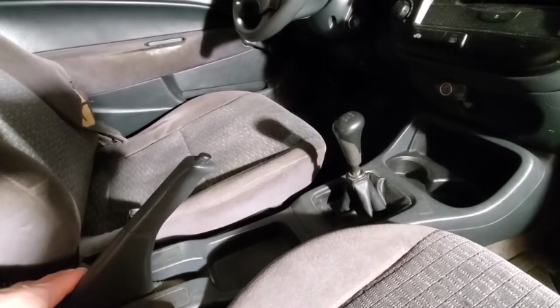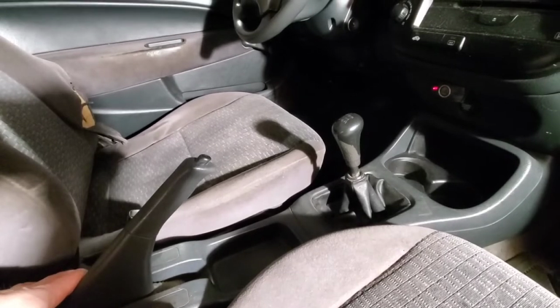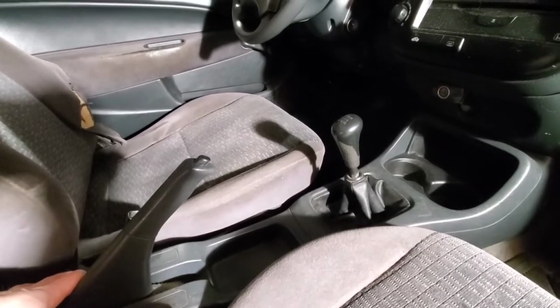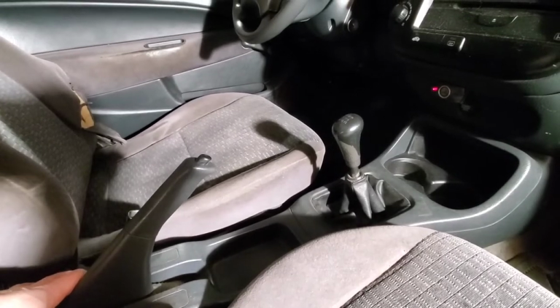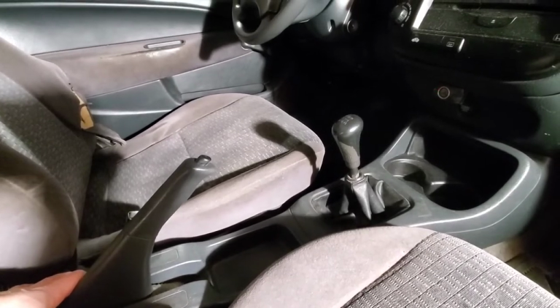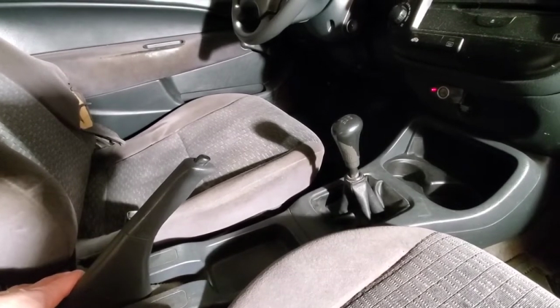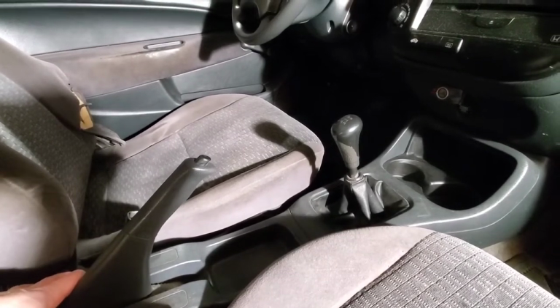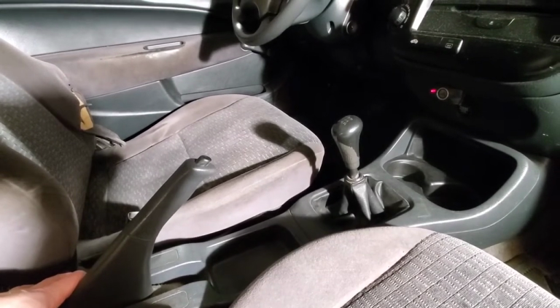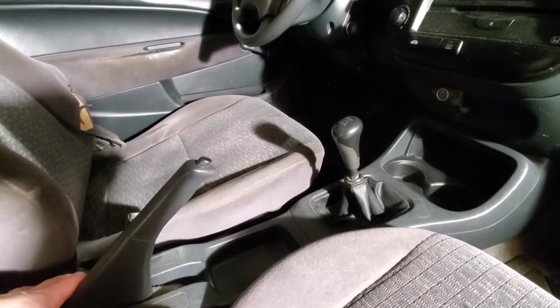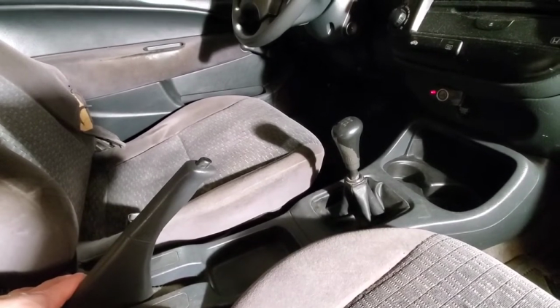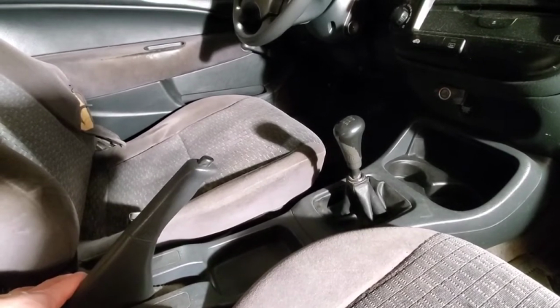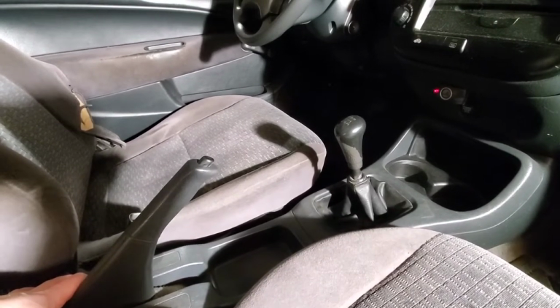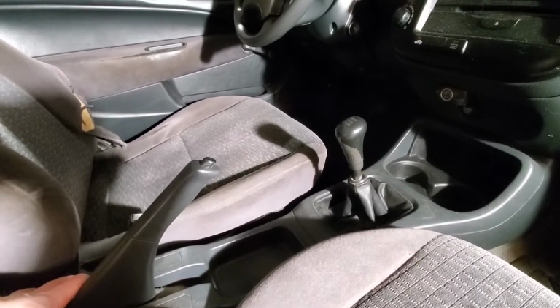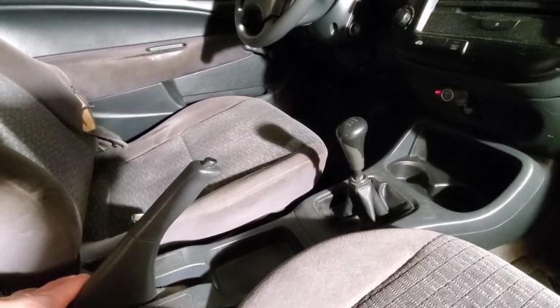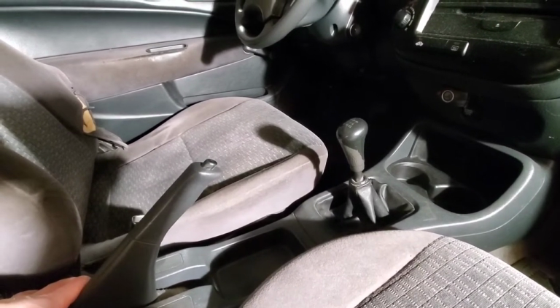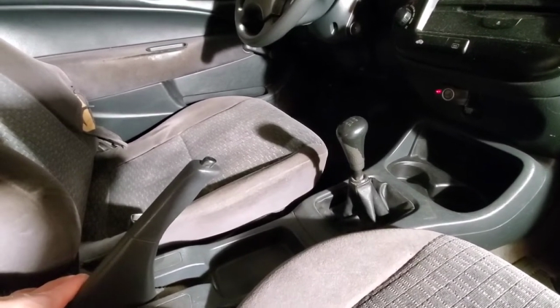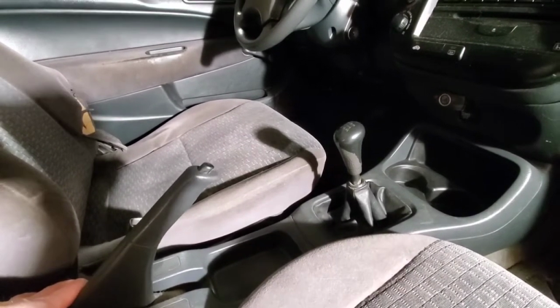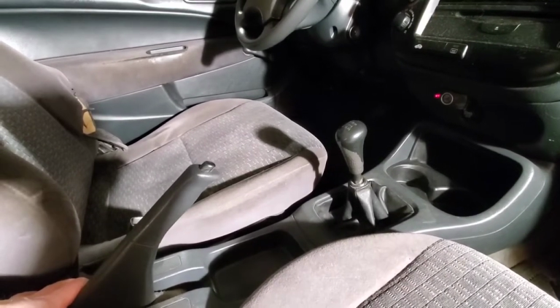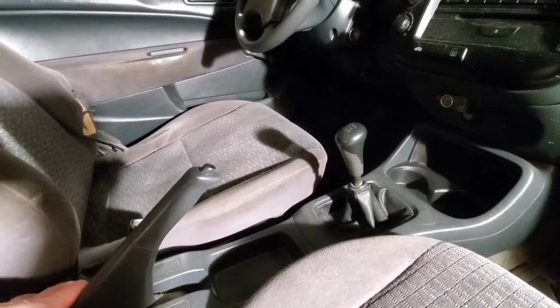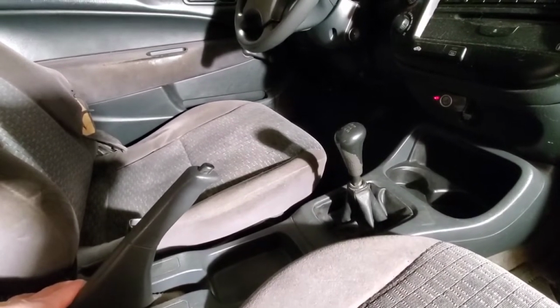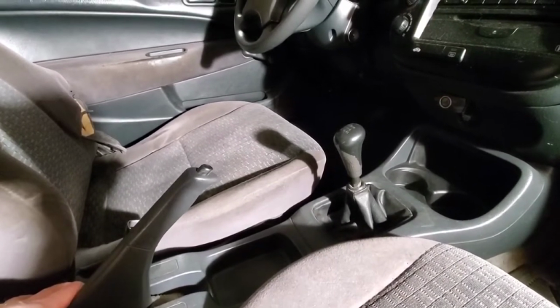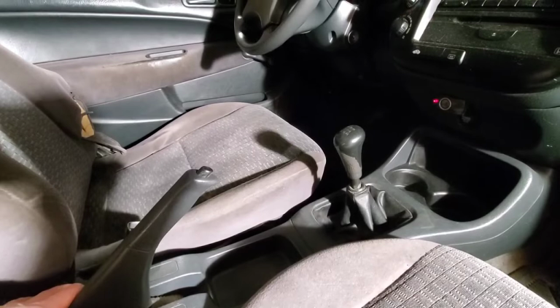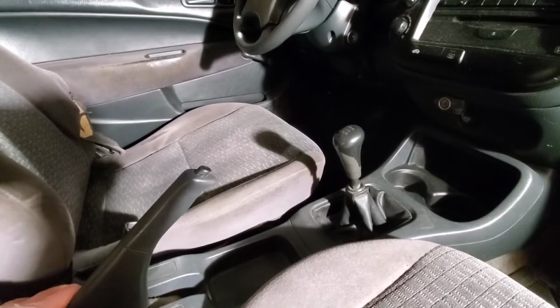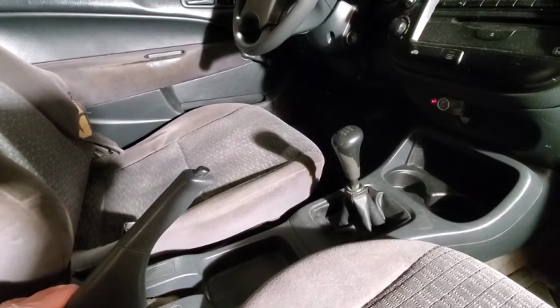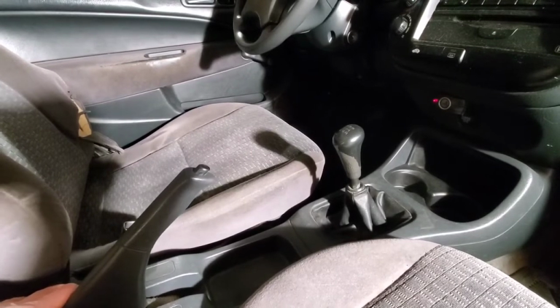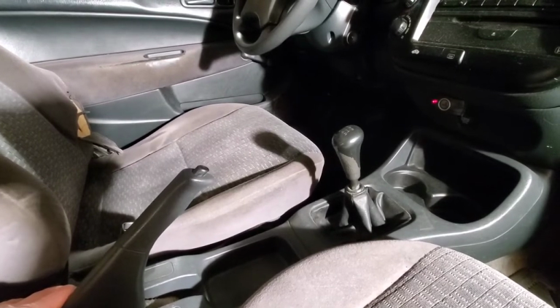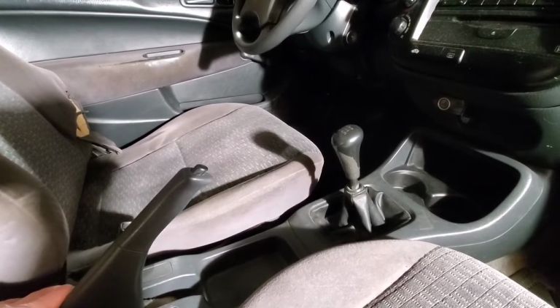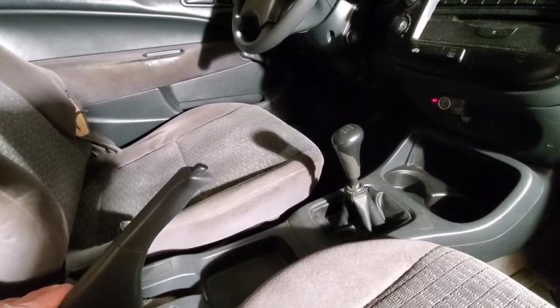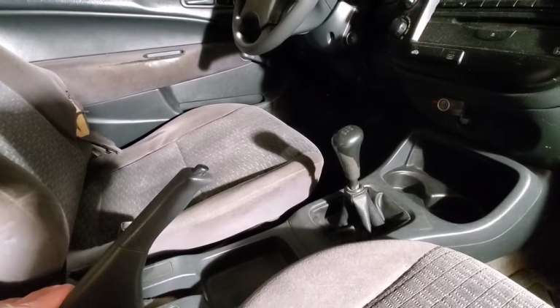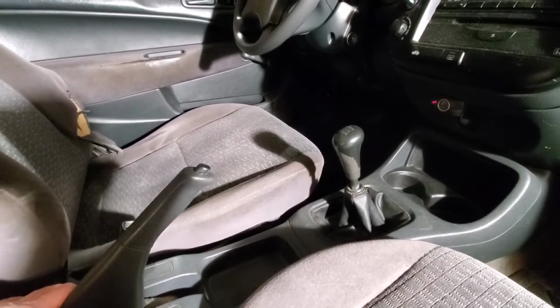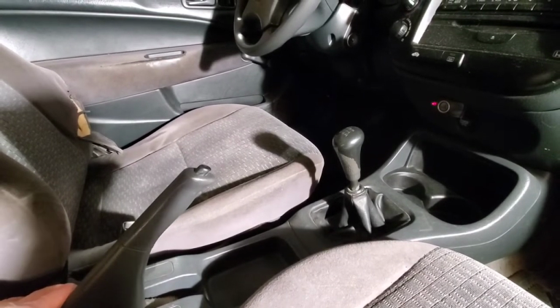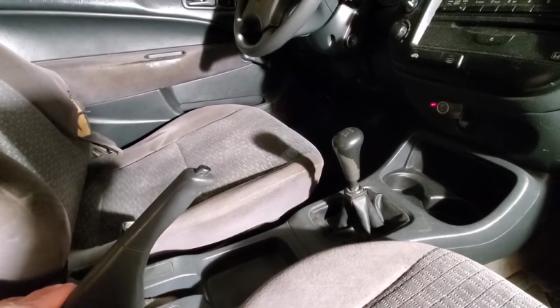But always make sure that you actually look at the brake shoes. Don't just go out and buy material assuming that's what the problem is.